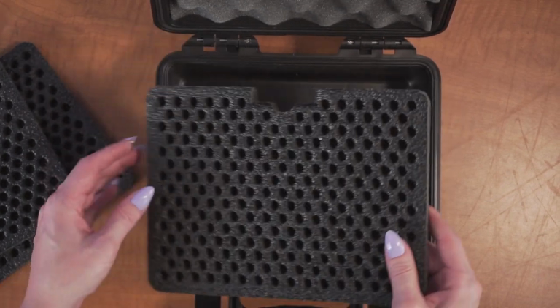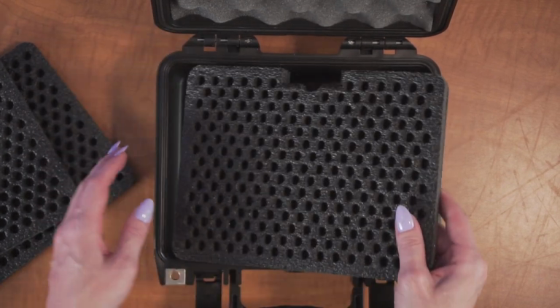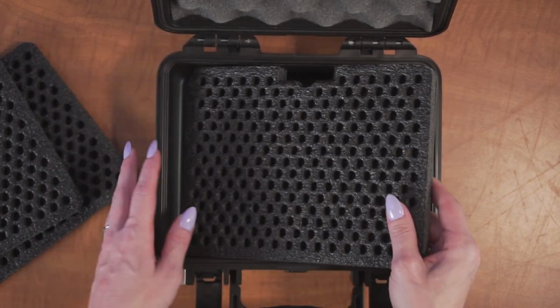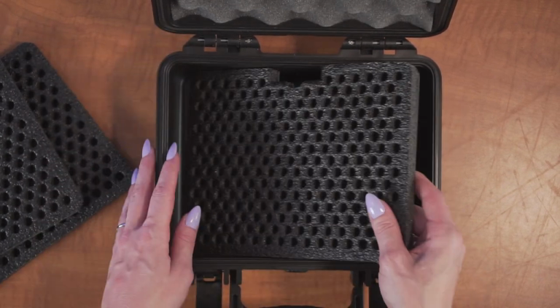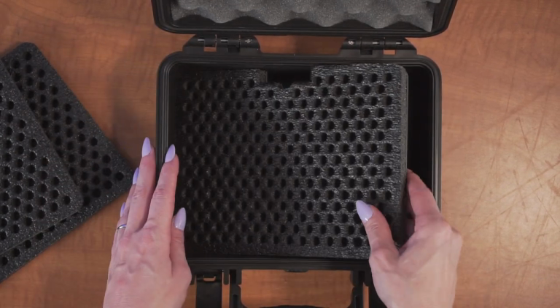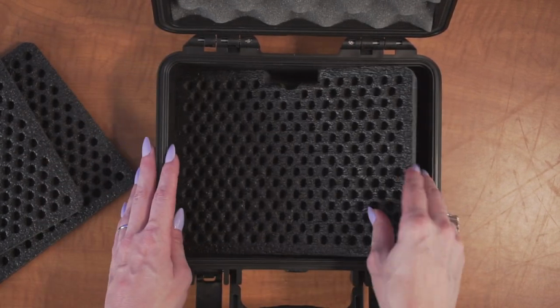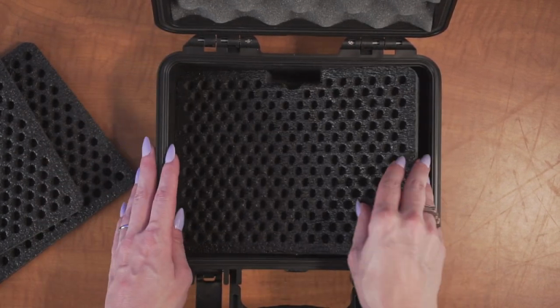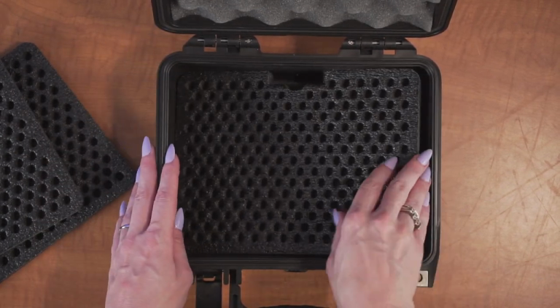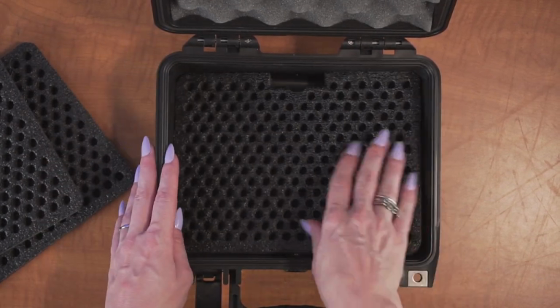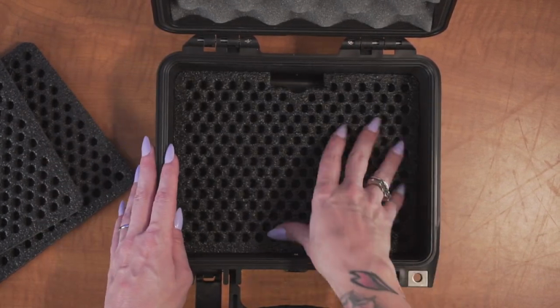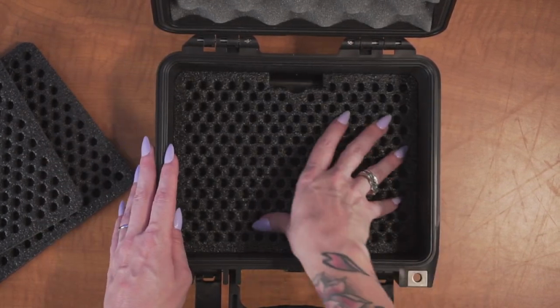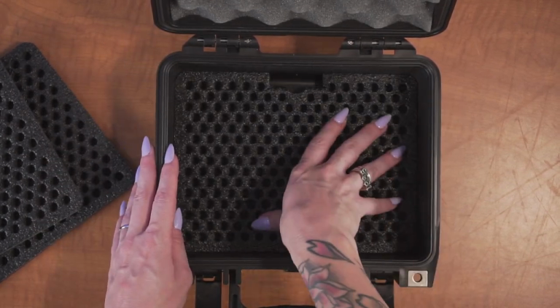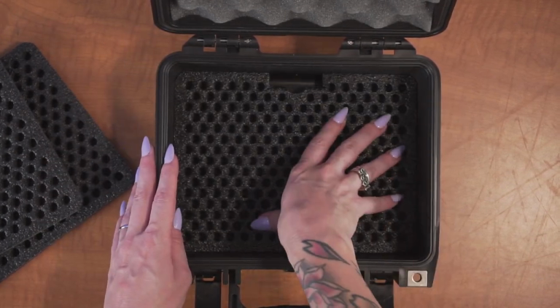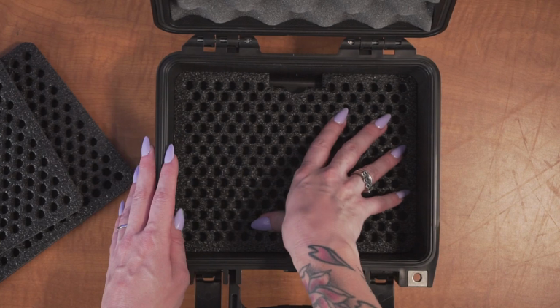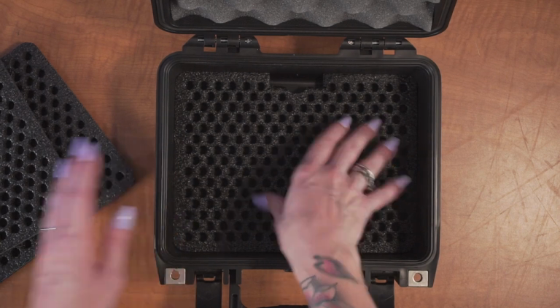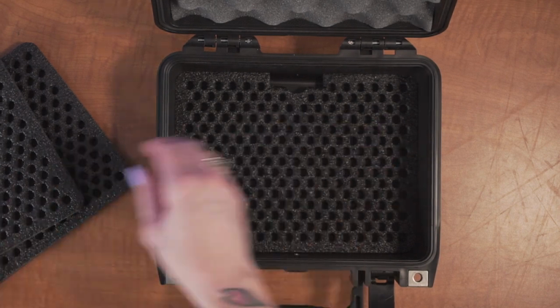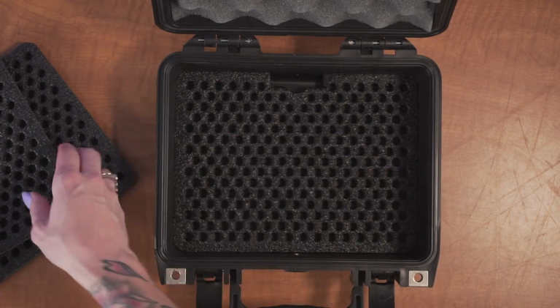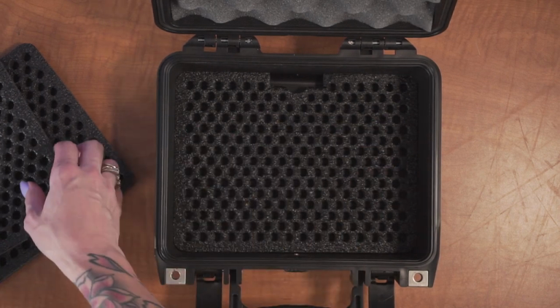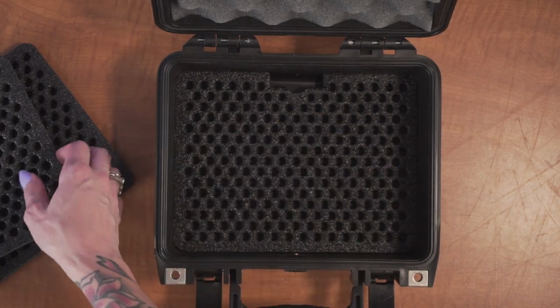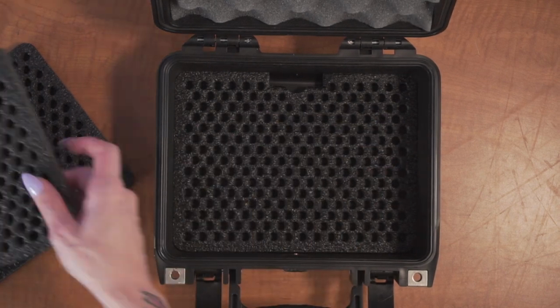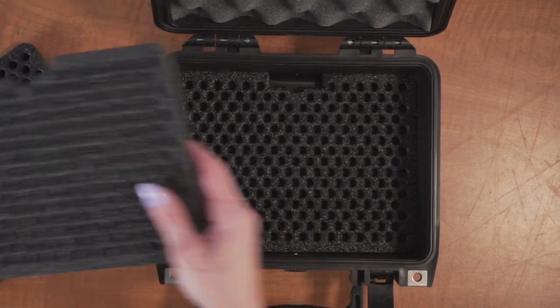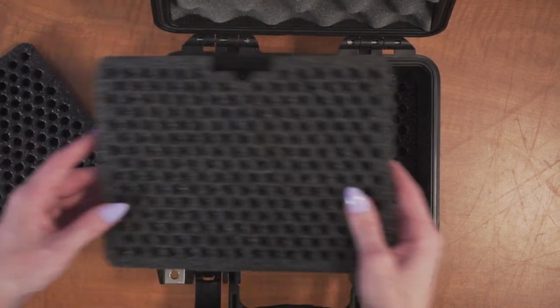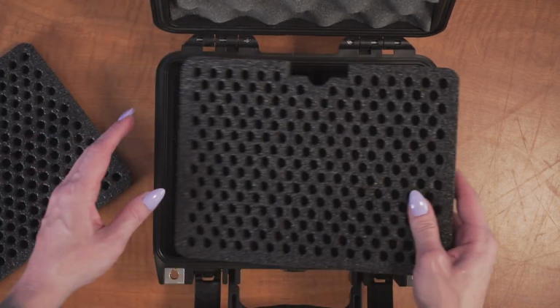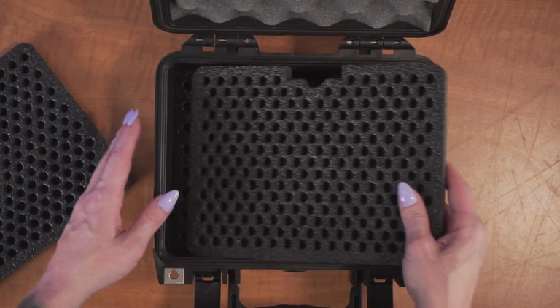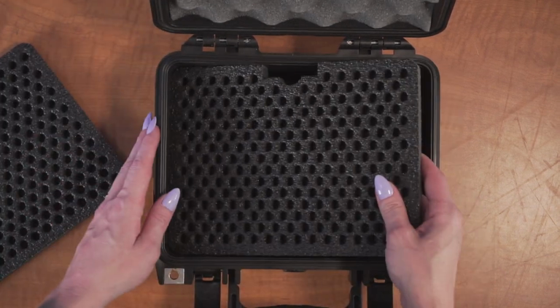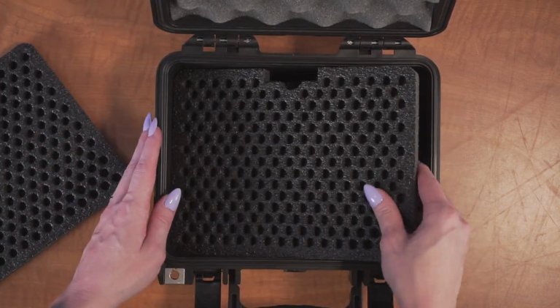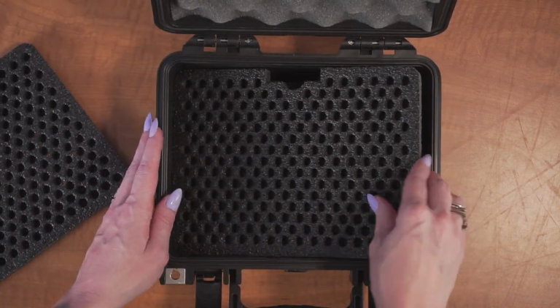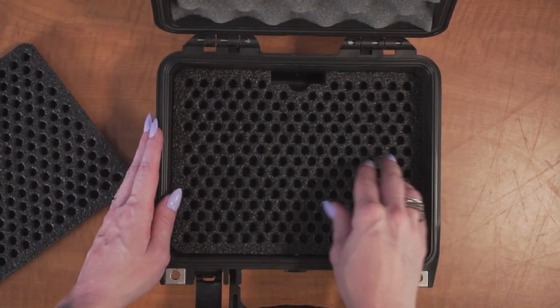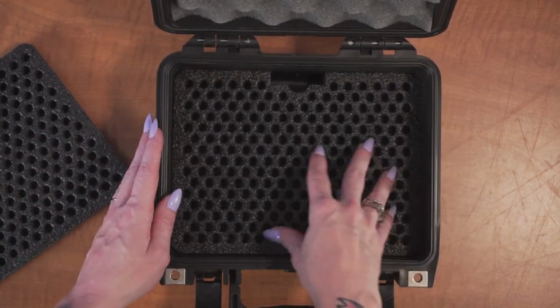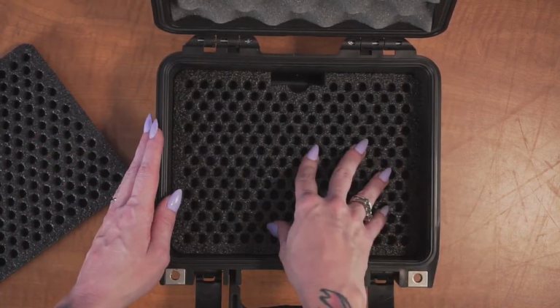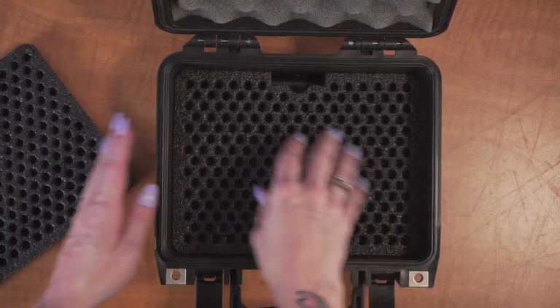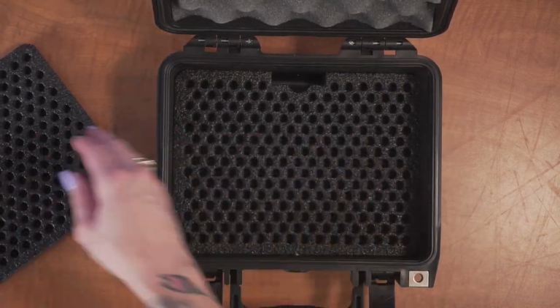In addition to storing the trays in the case, you can also remove them from the case for easy access while at the range.